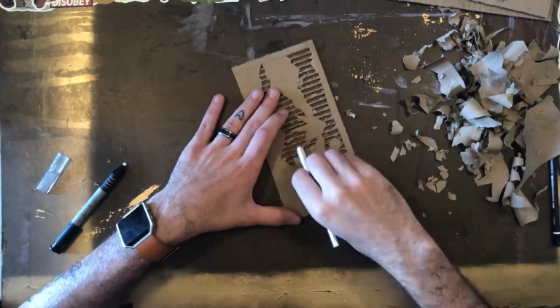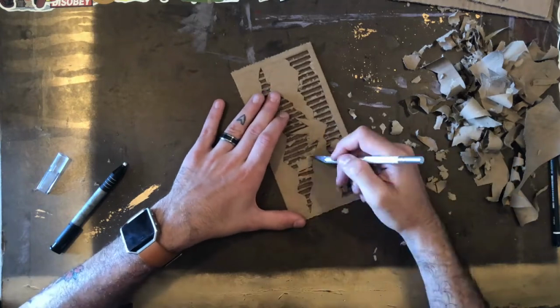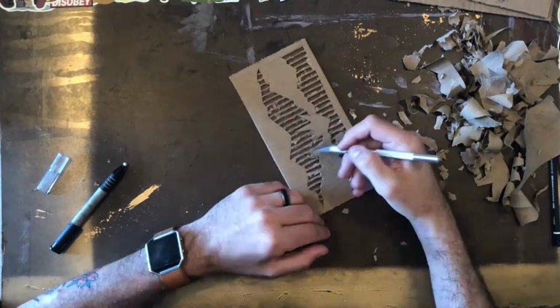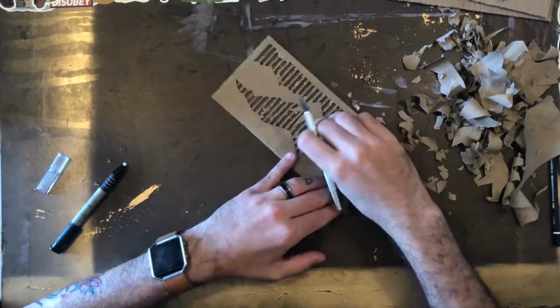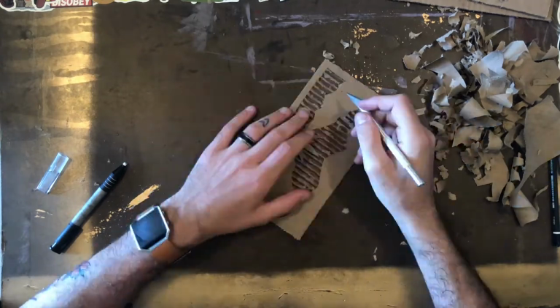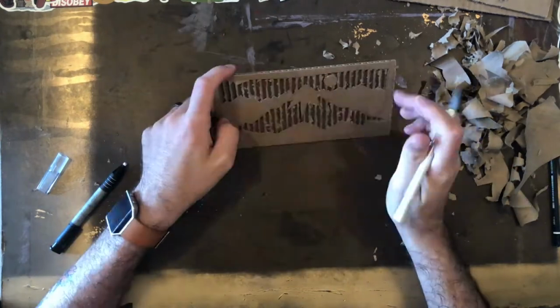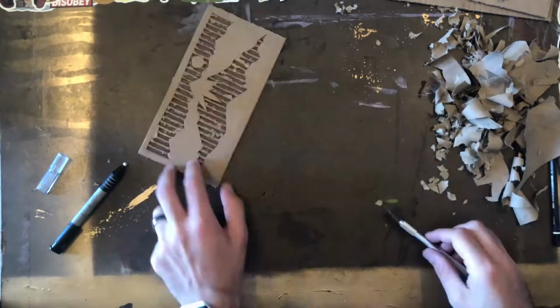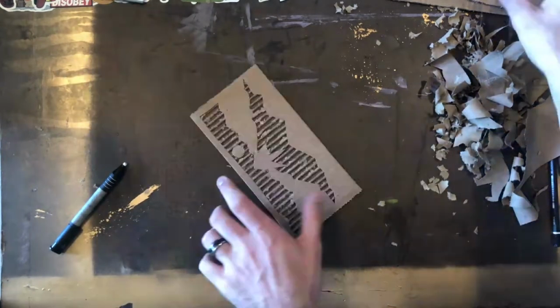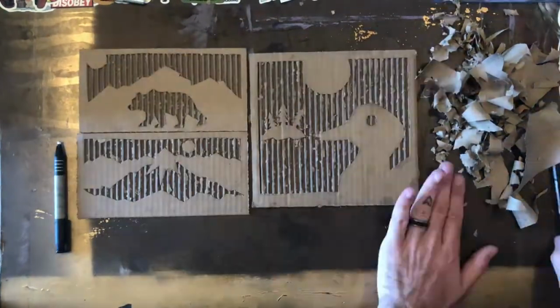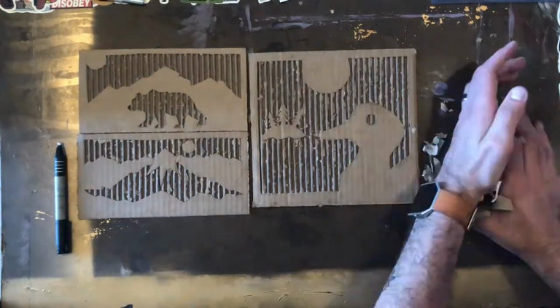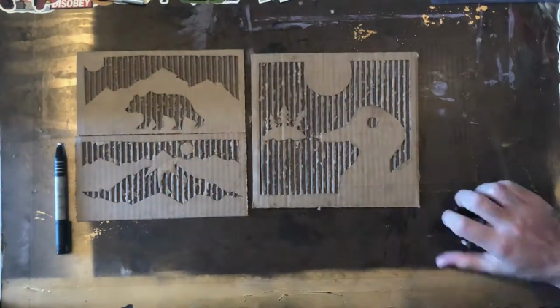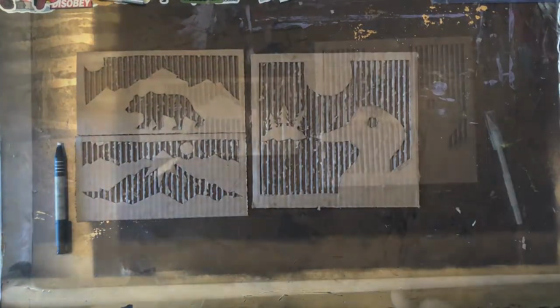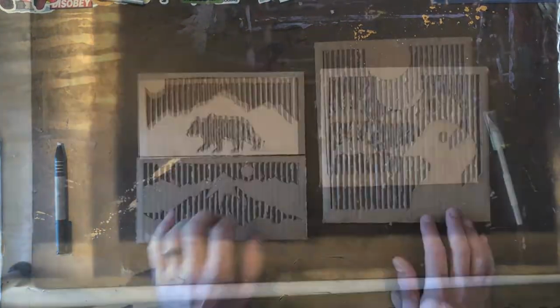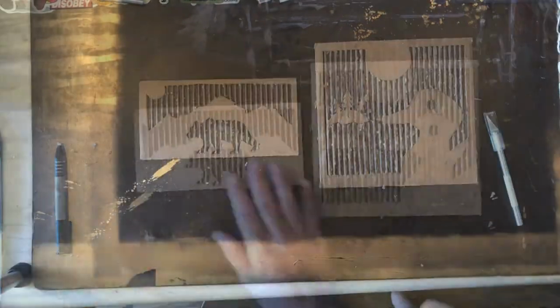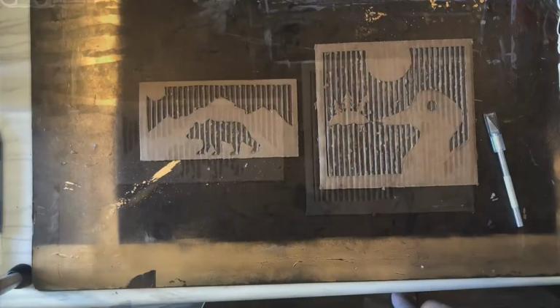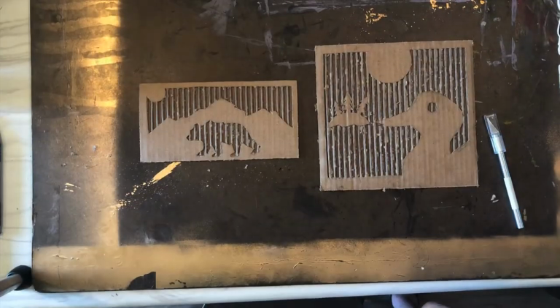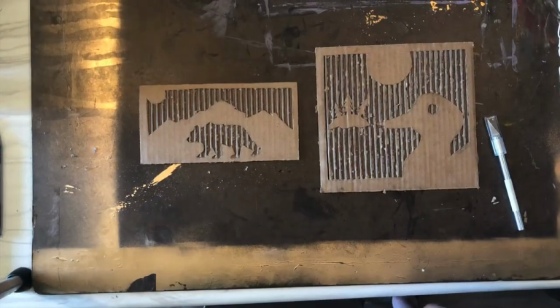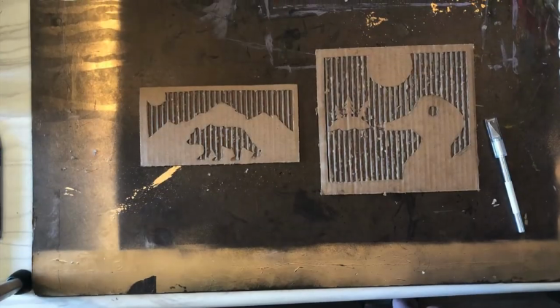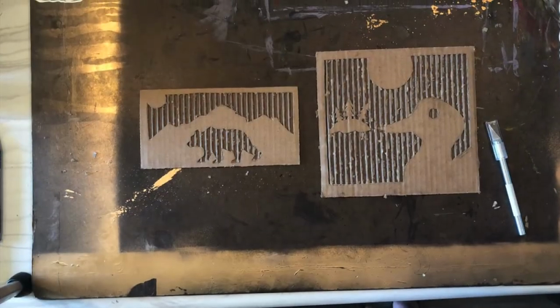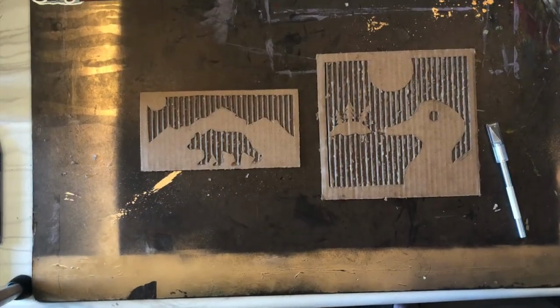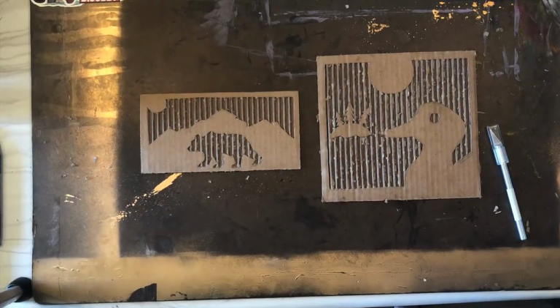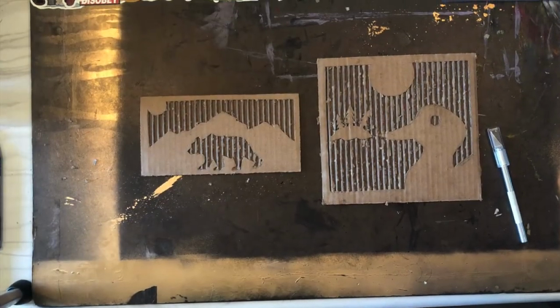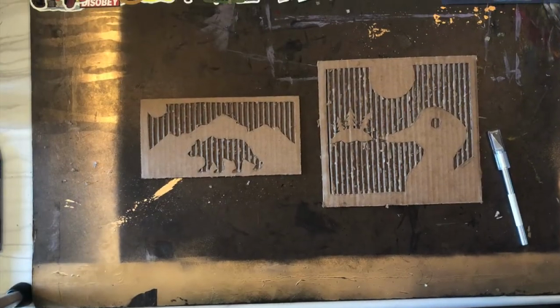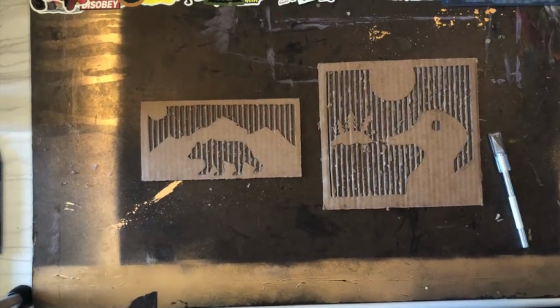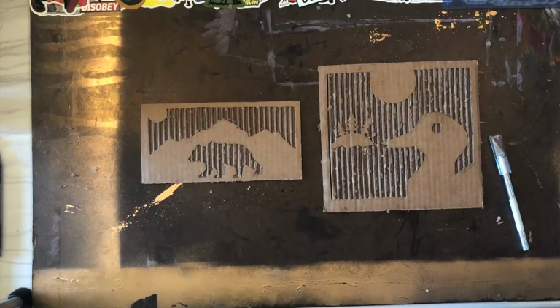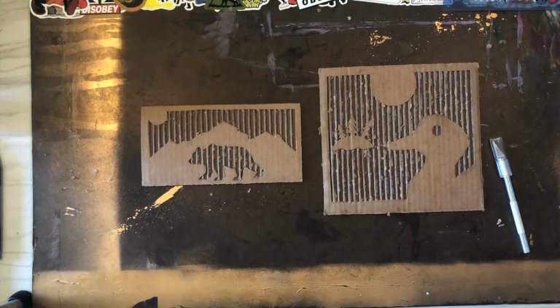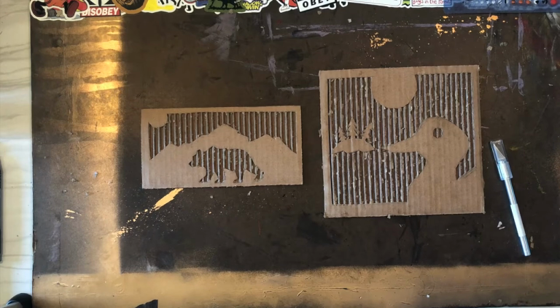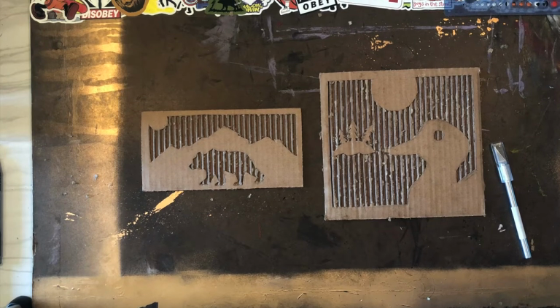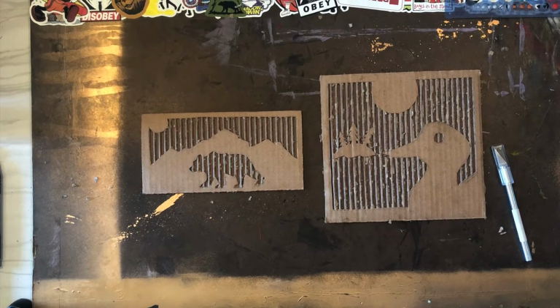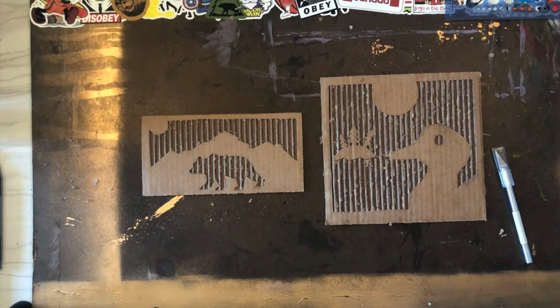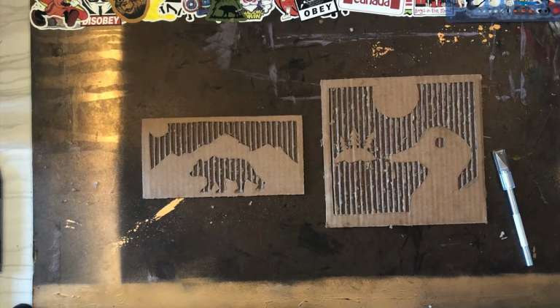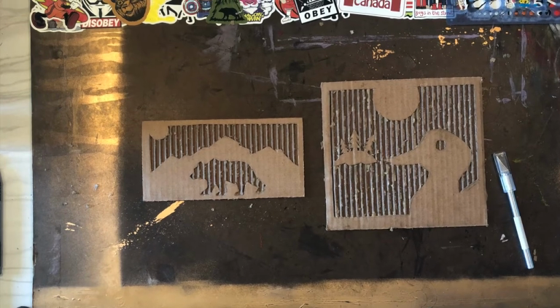This is a challenging project but it is certainly a rewarding one at the end. People will admire your hard work. Good work, artist!